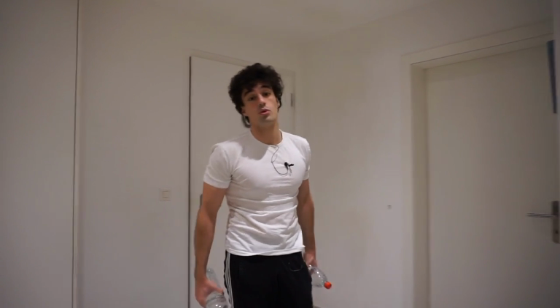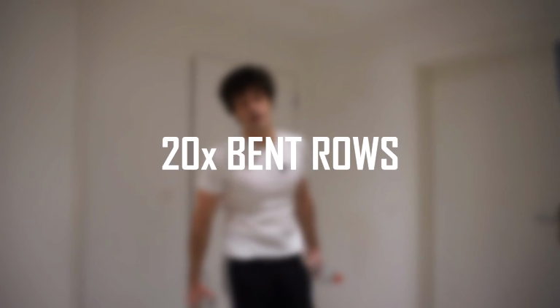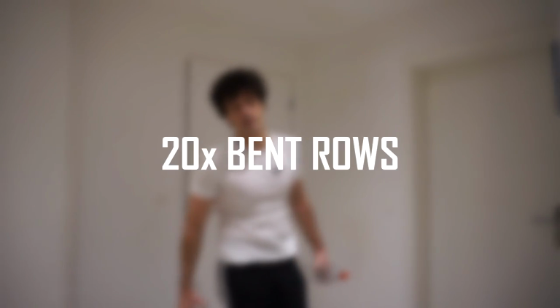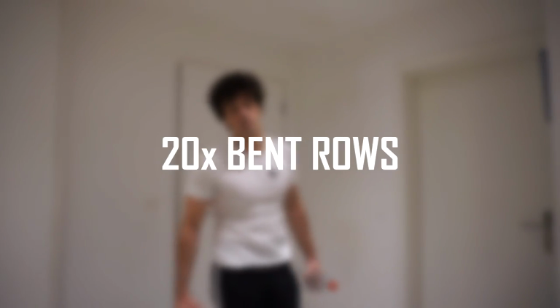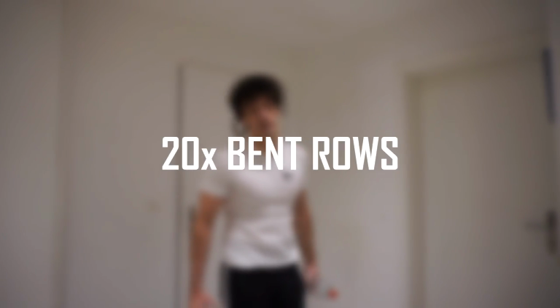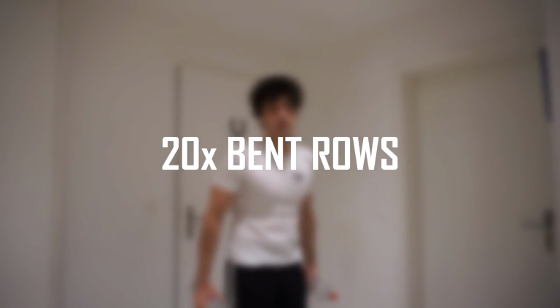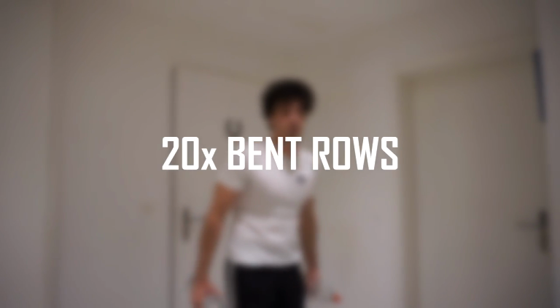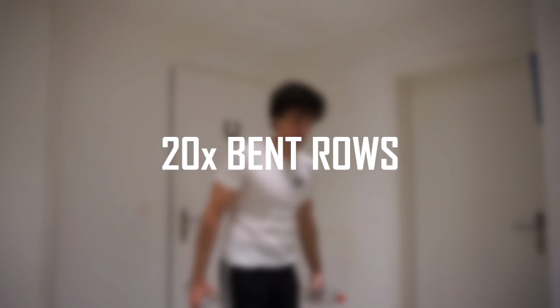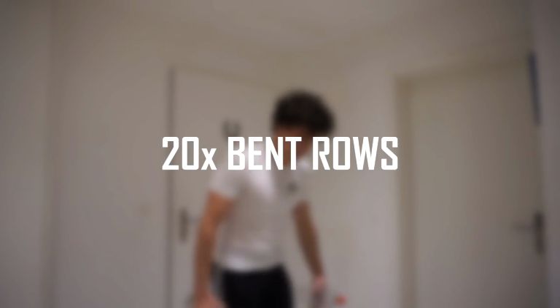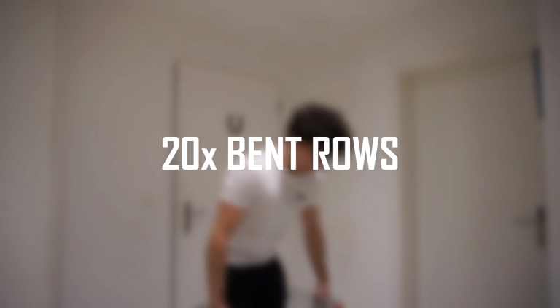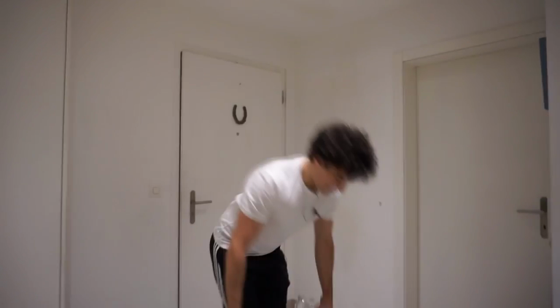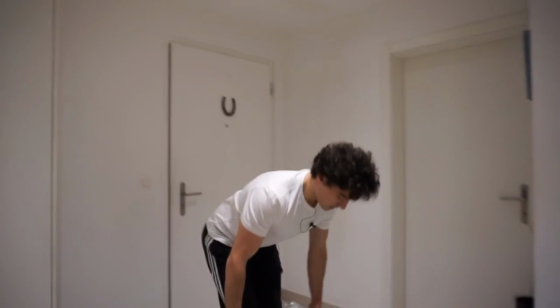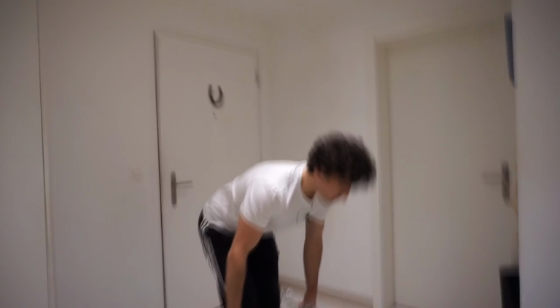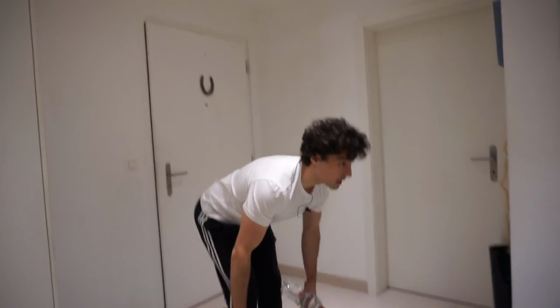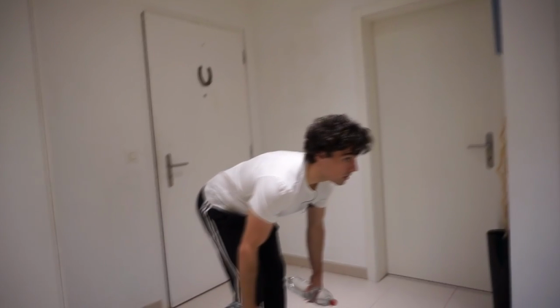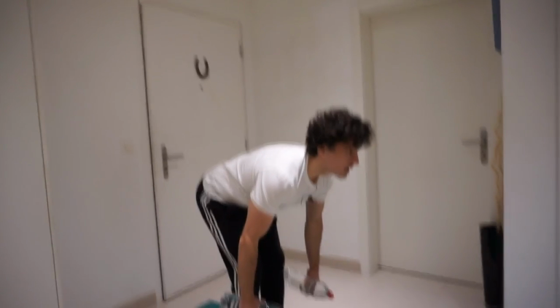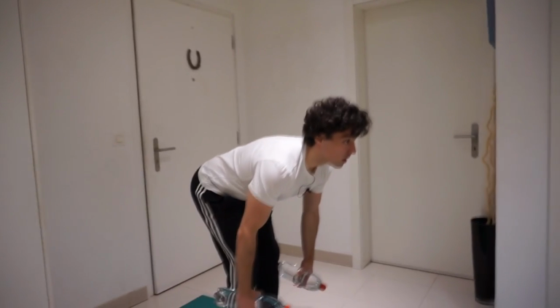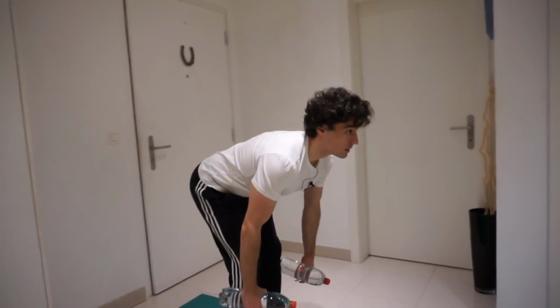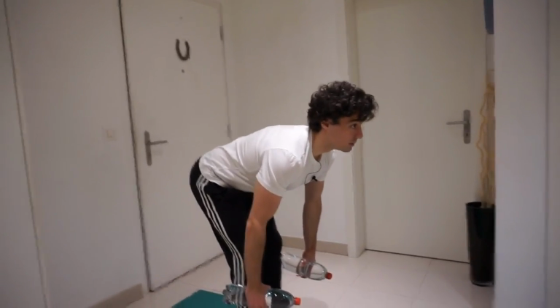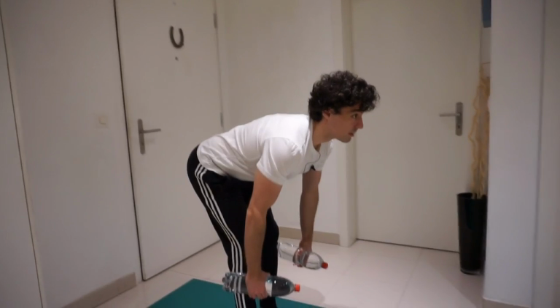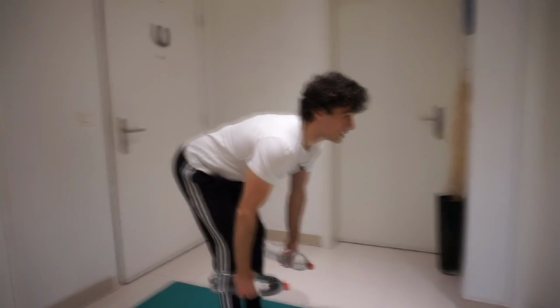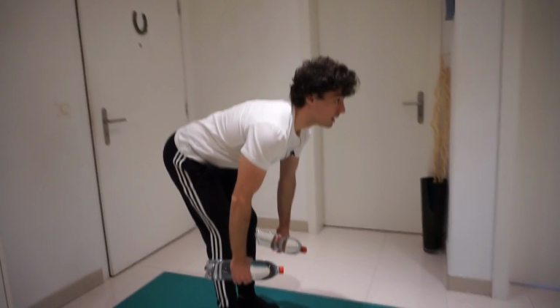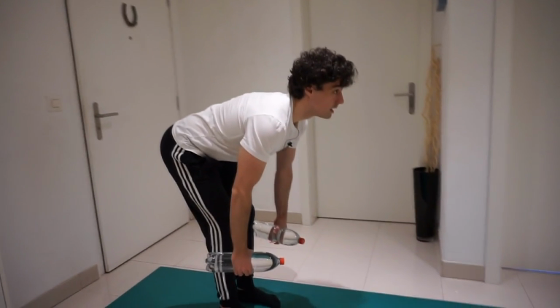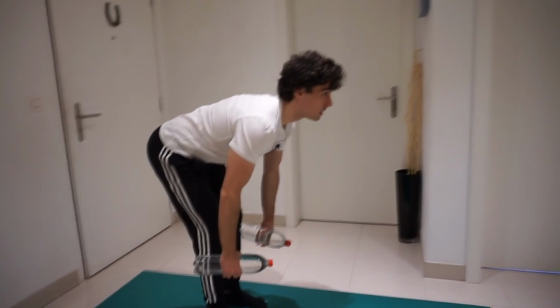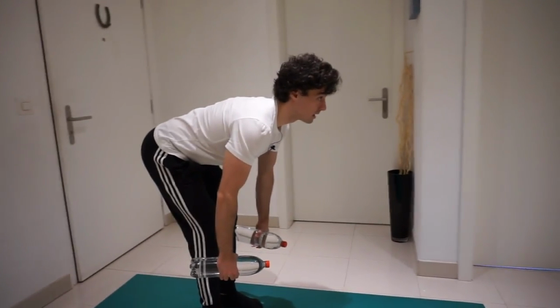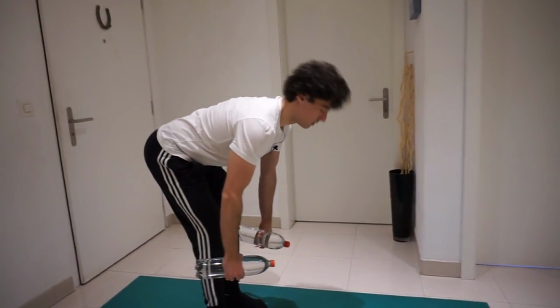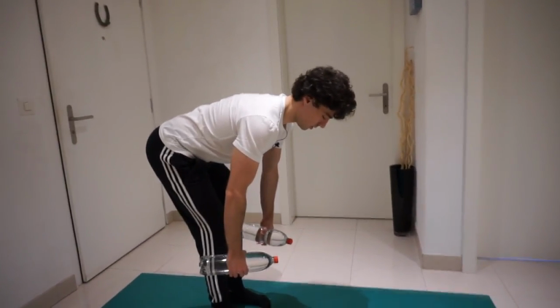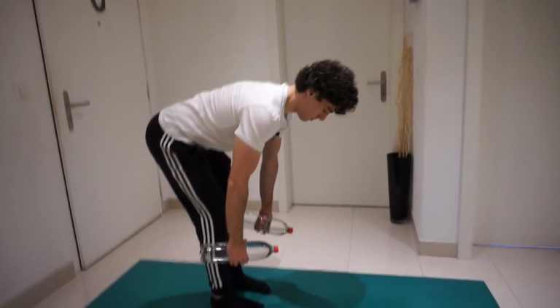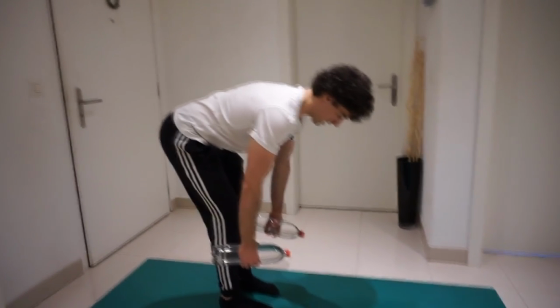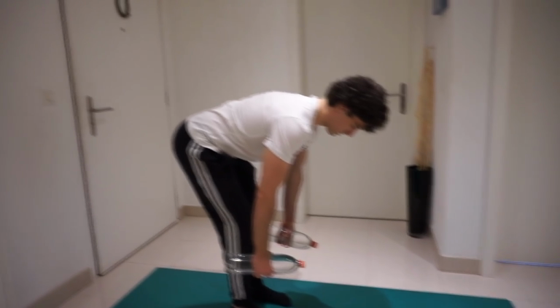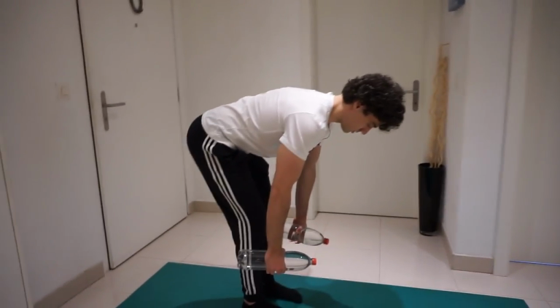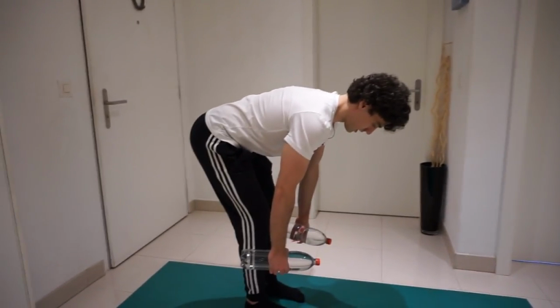Now stand up and pick the bottles of water, or the weights that you are using. We're gonna do 20 bent rows. Here we go — always keep in mind, keep your back straight.